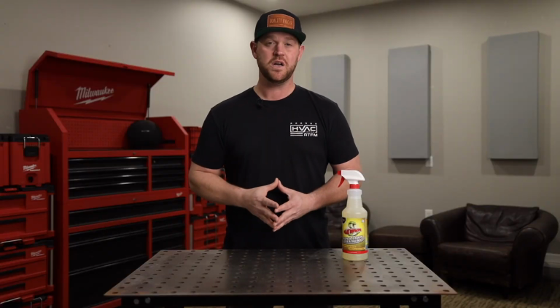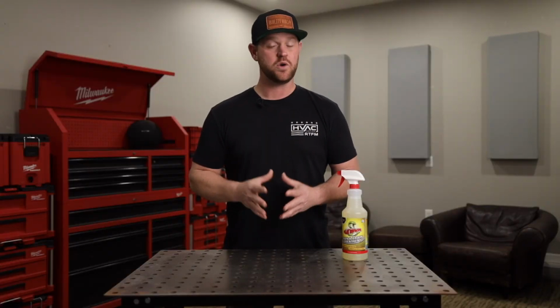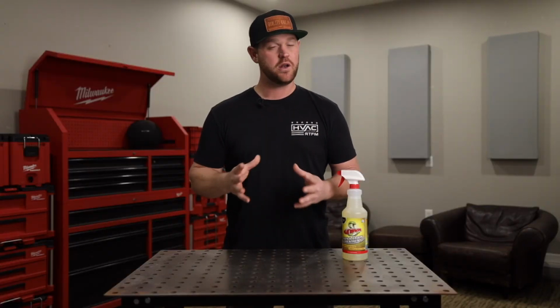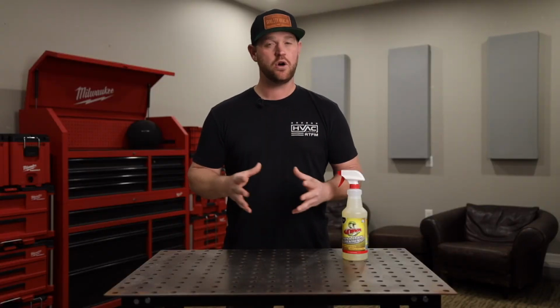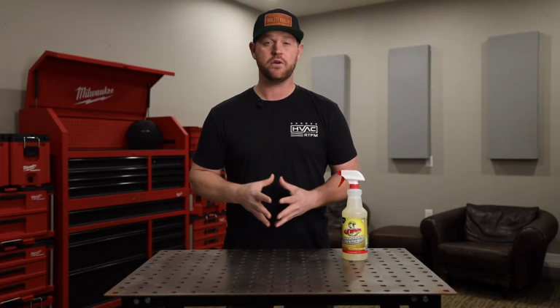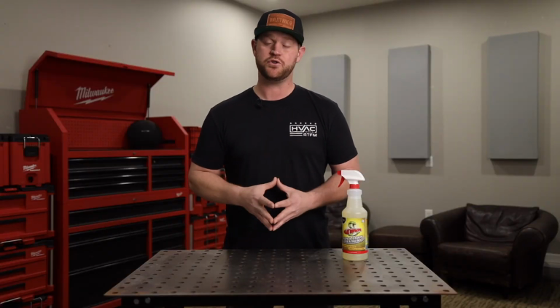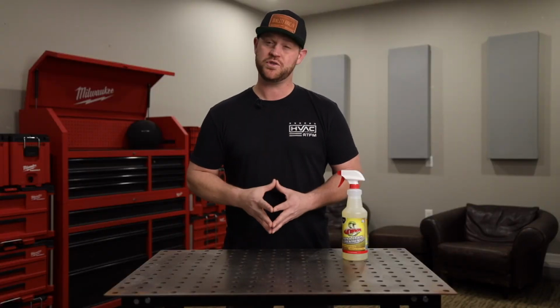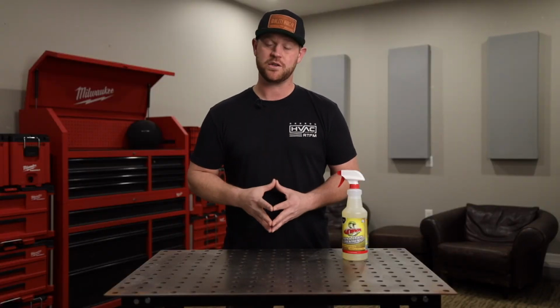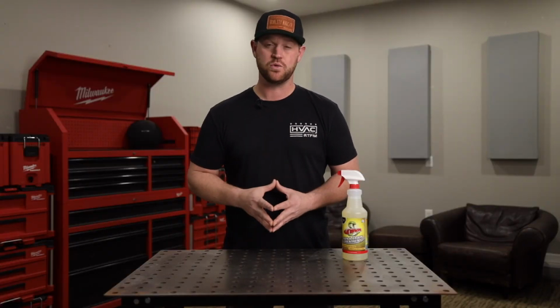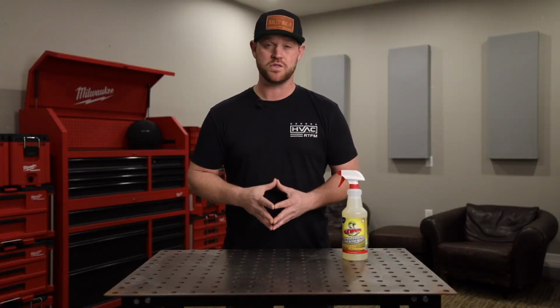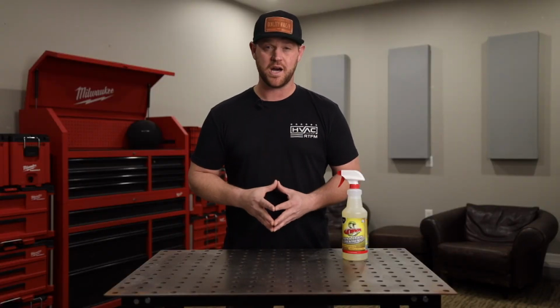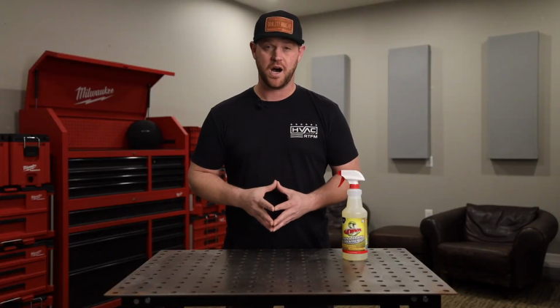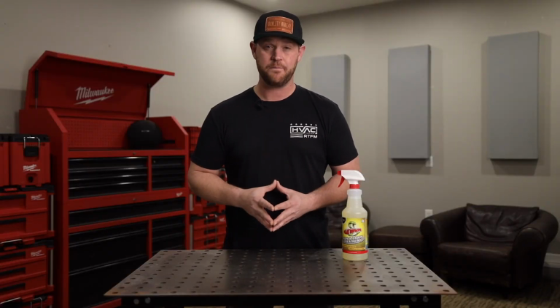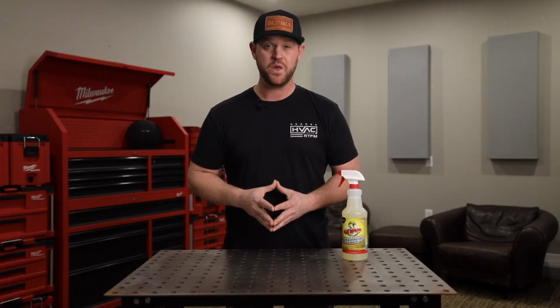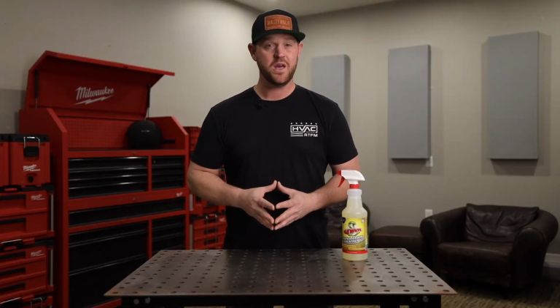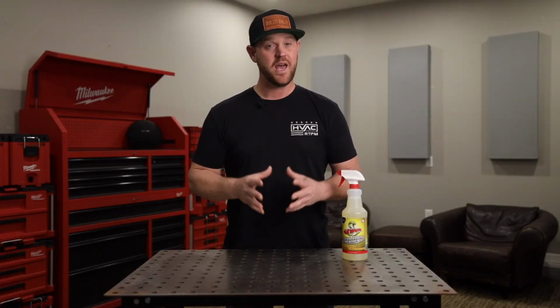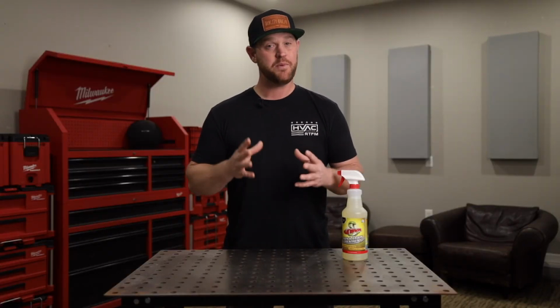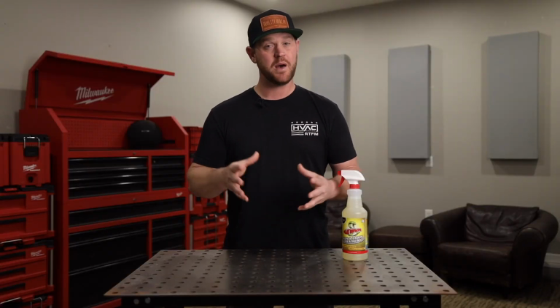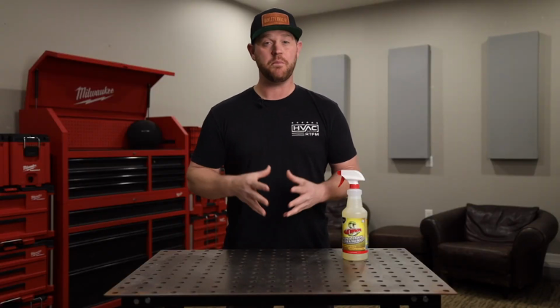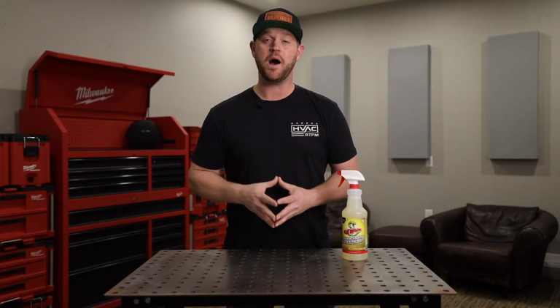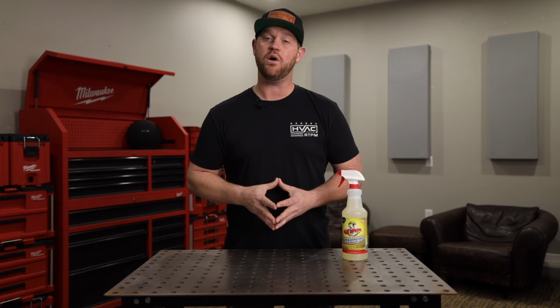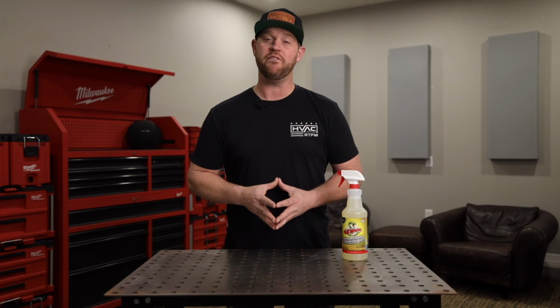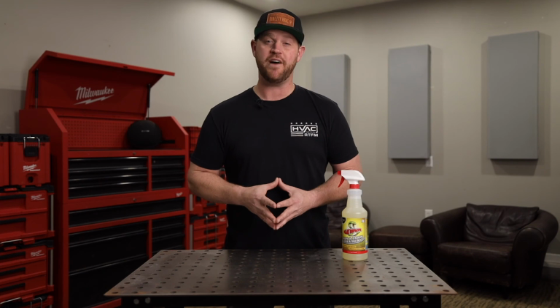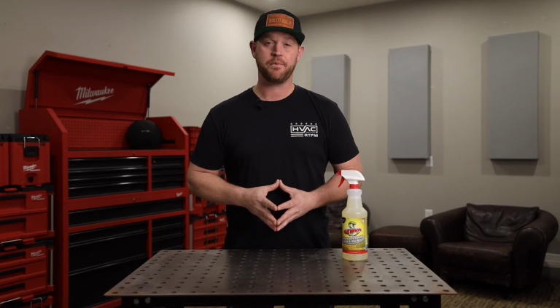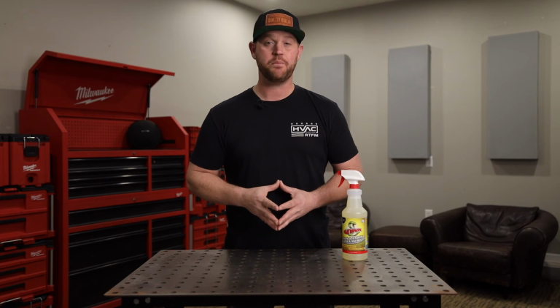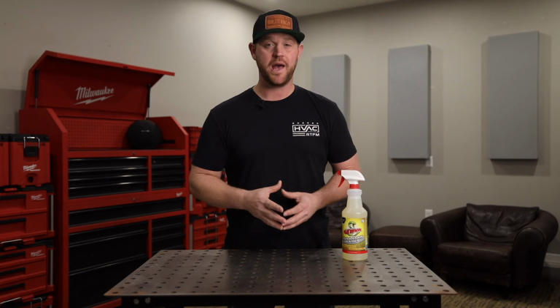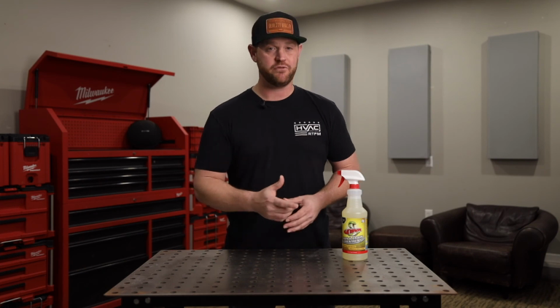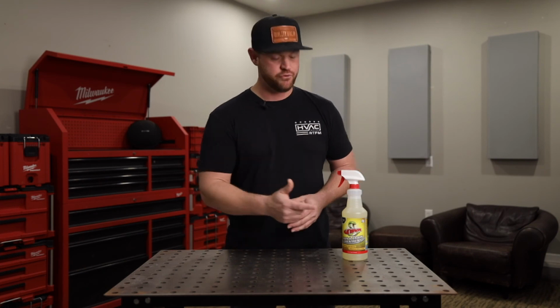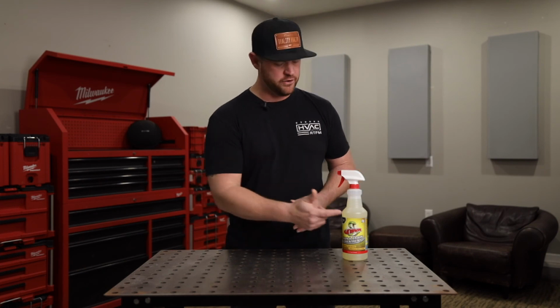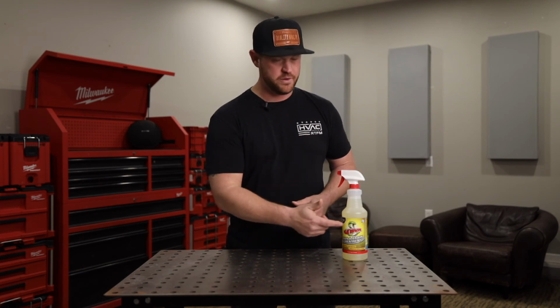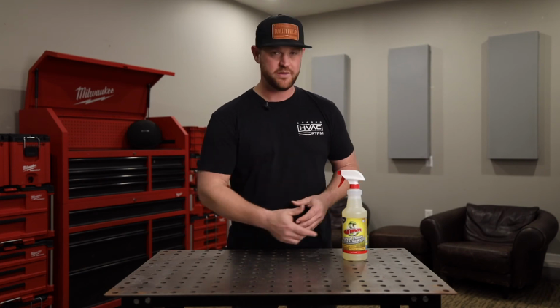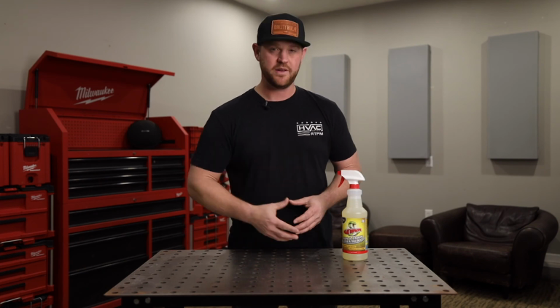Head on over to trutechtools.com and pick up a bottle of Viper Pan Drain Treatment today.